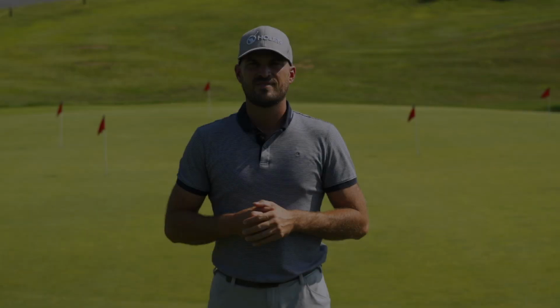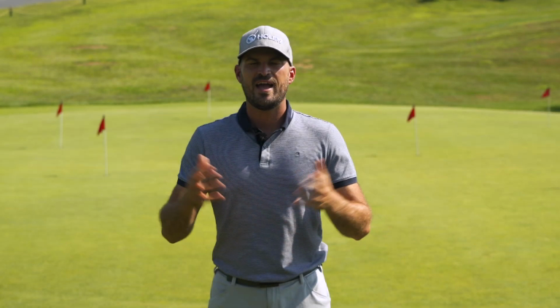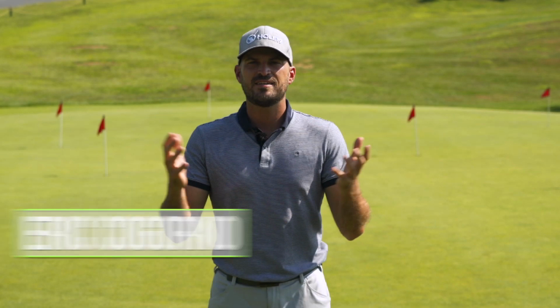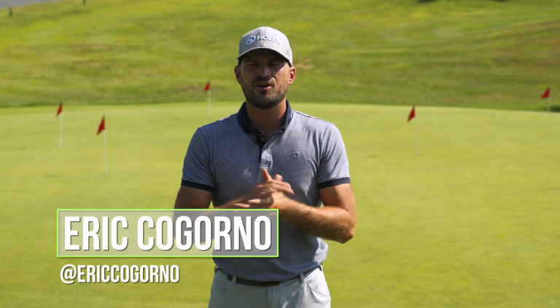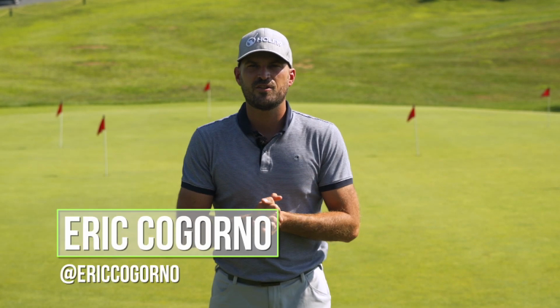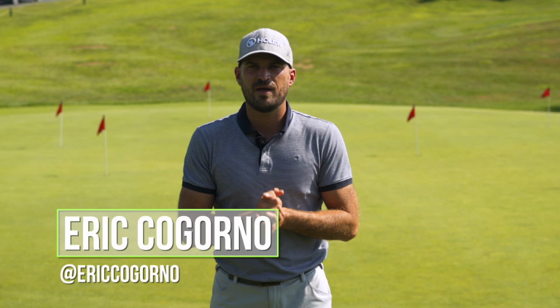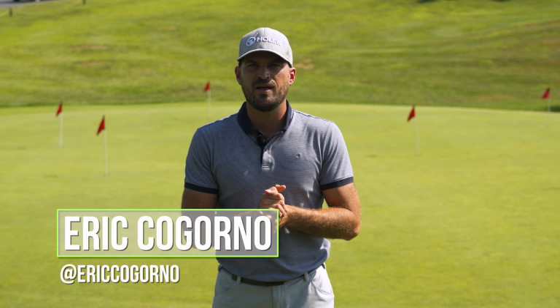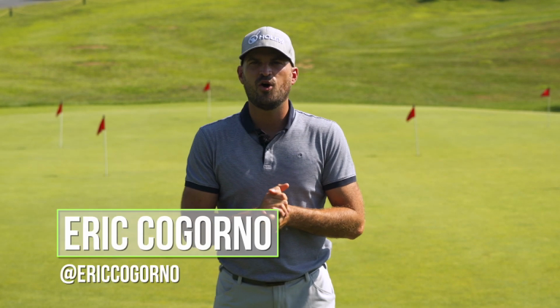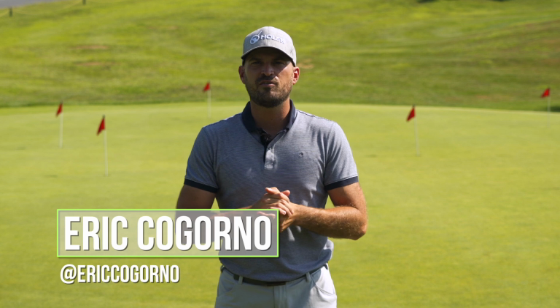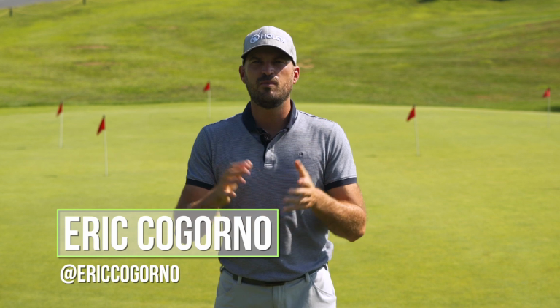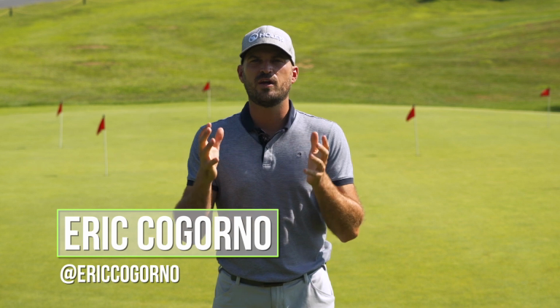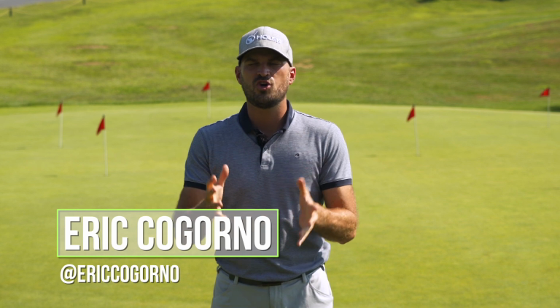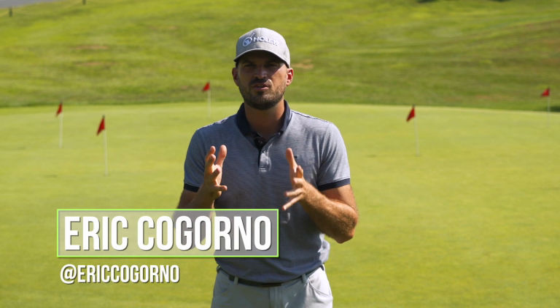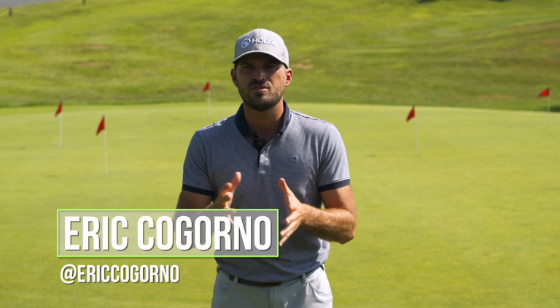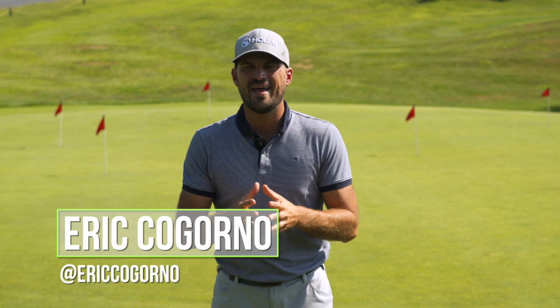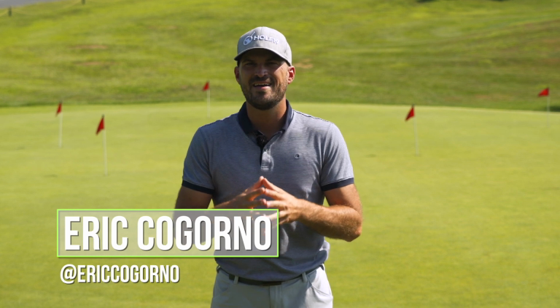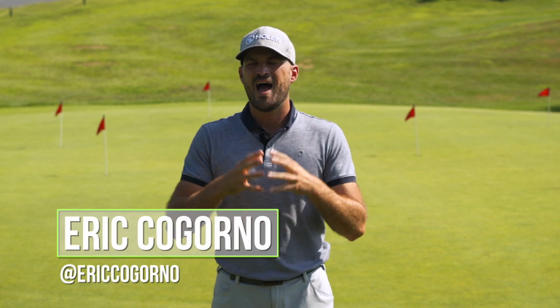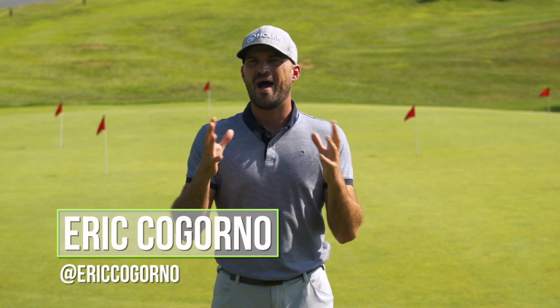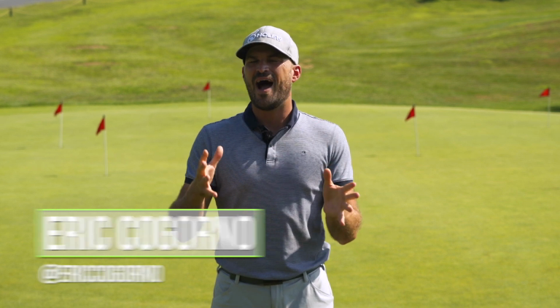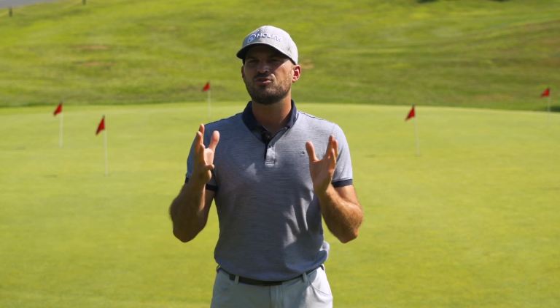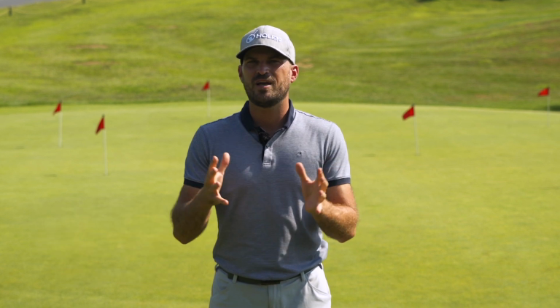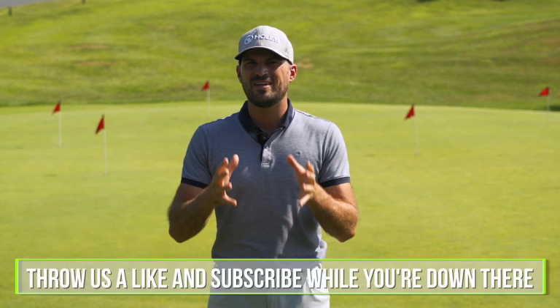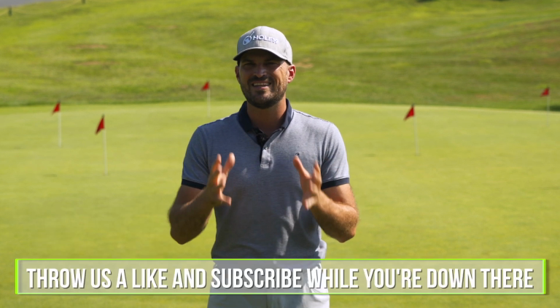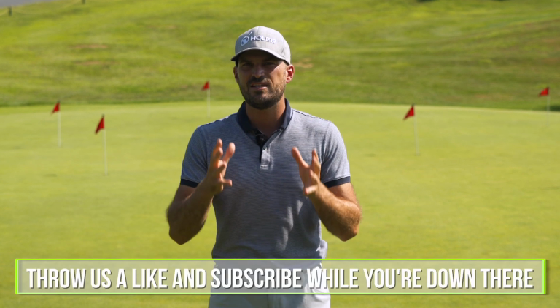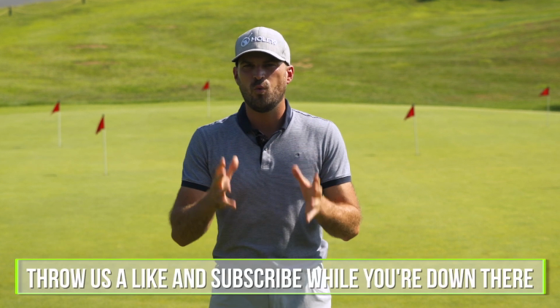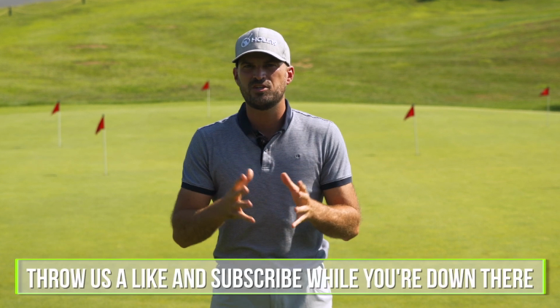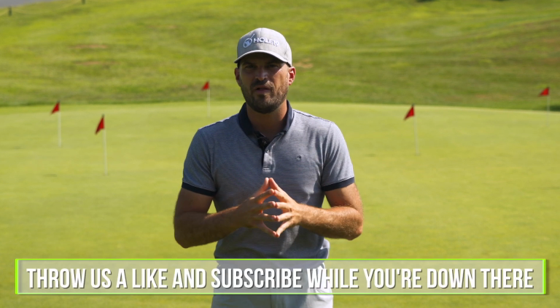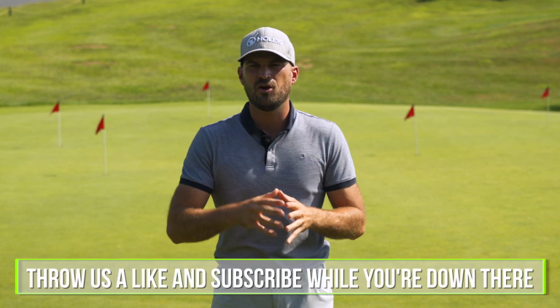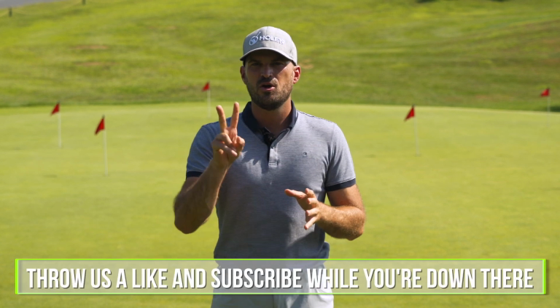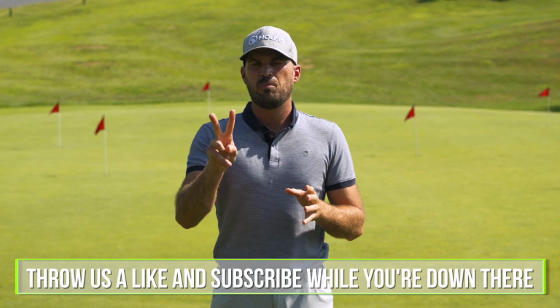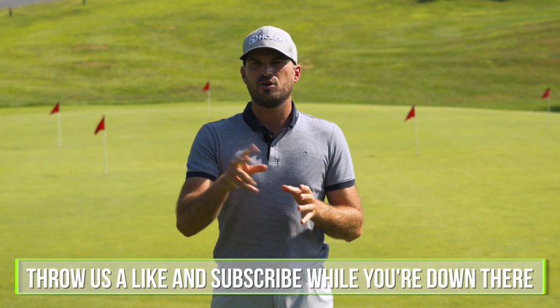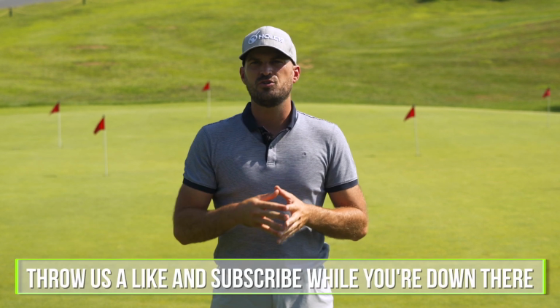Hey guys, Eric here at the Bethlehem Golf Club. We want to talk to you today about how to become an elite wedge player, part two.